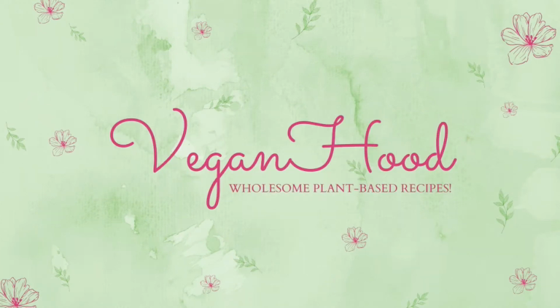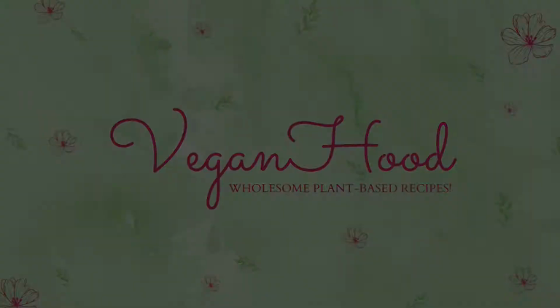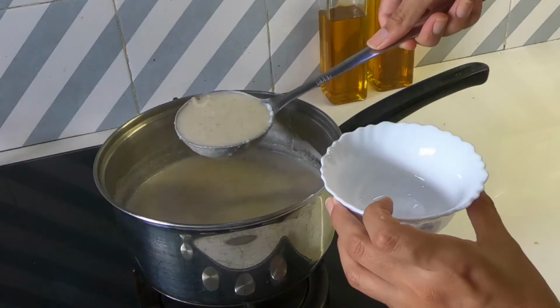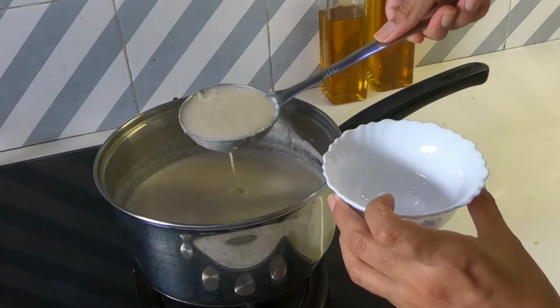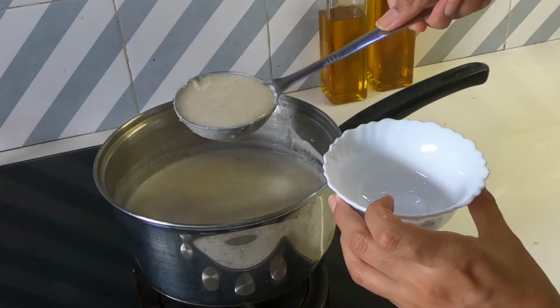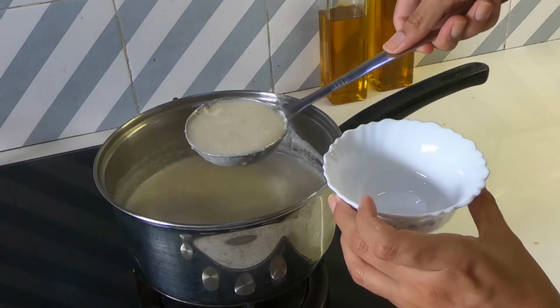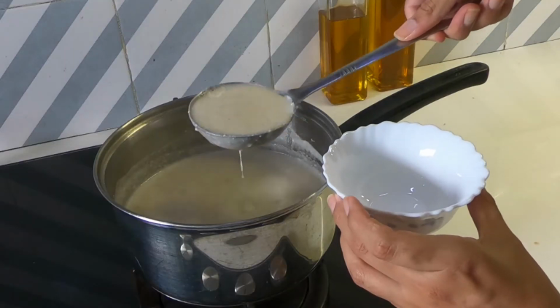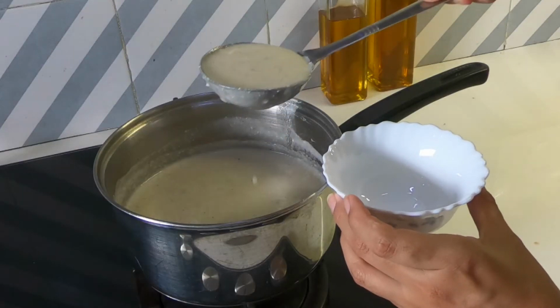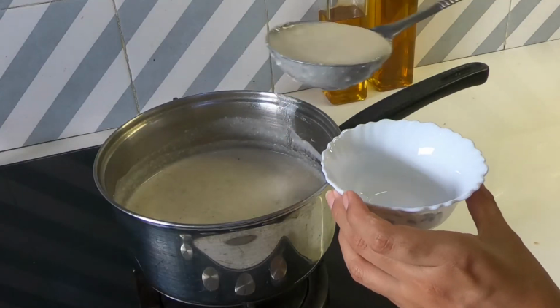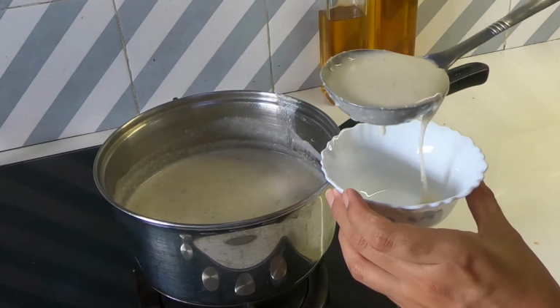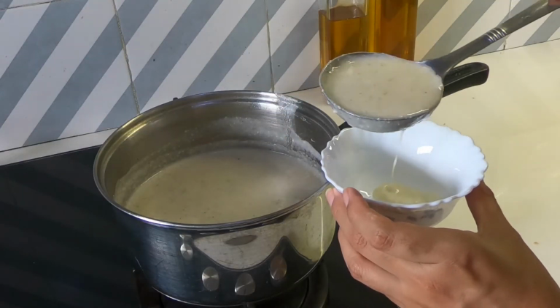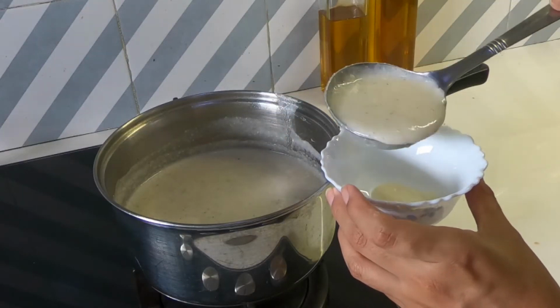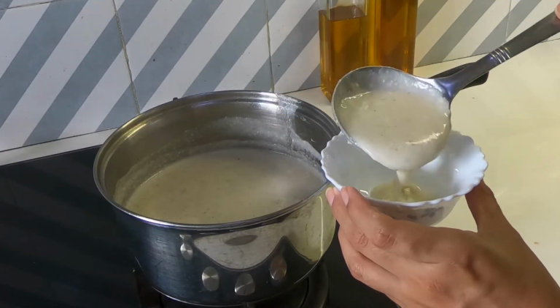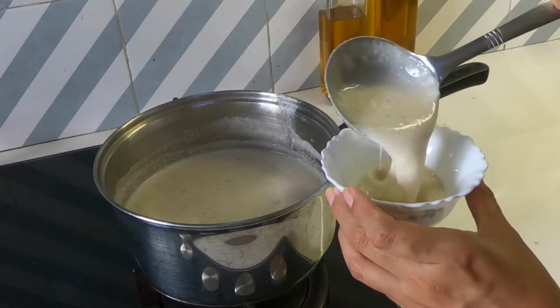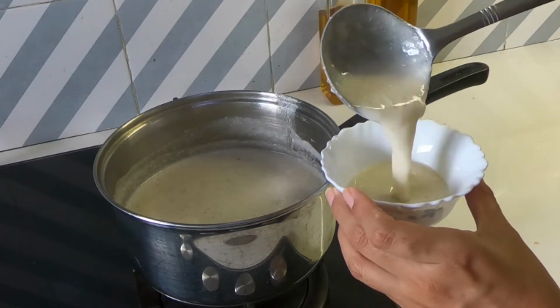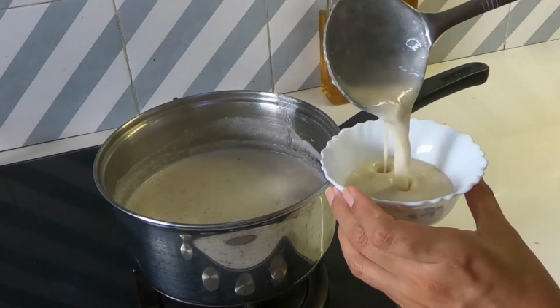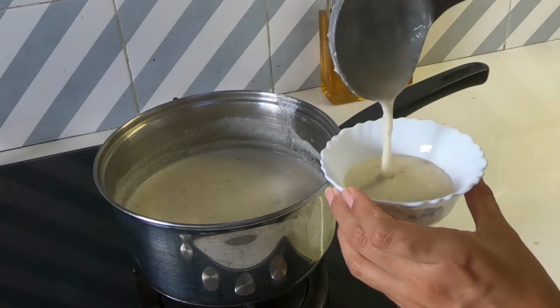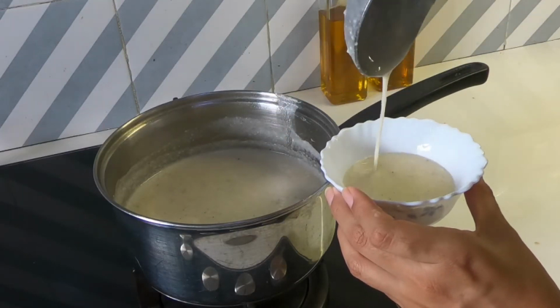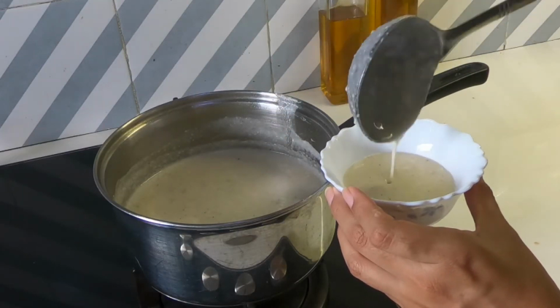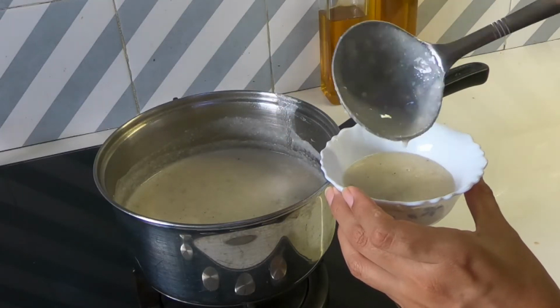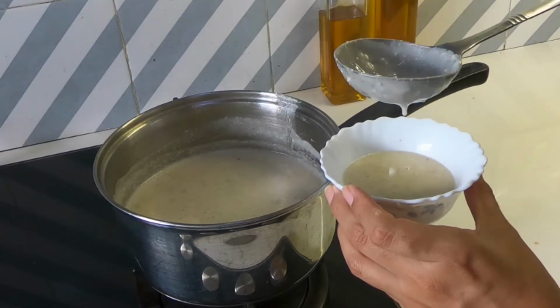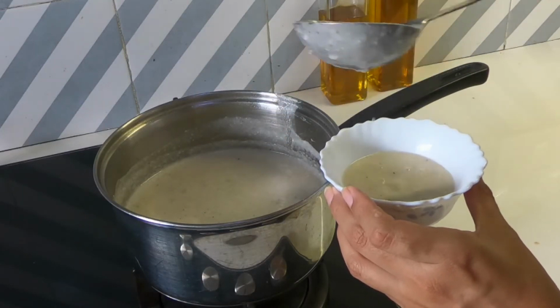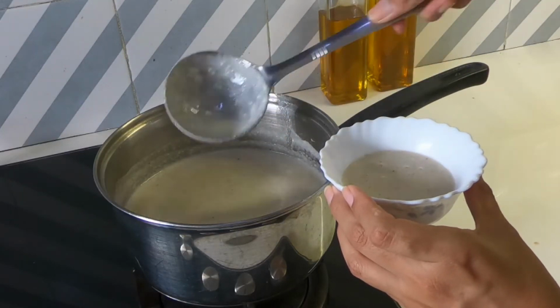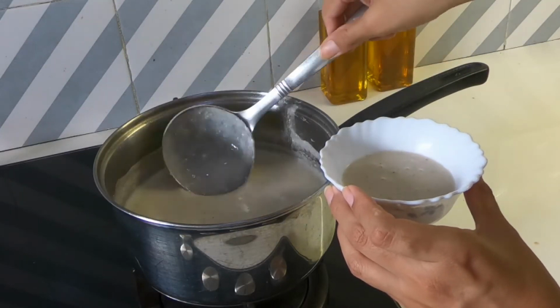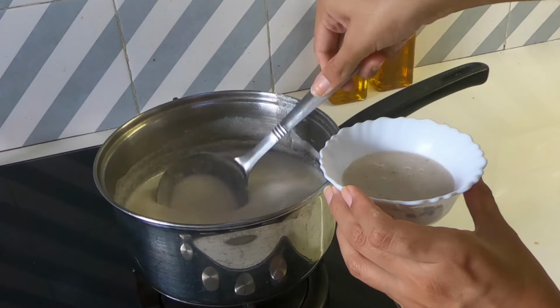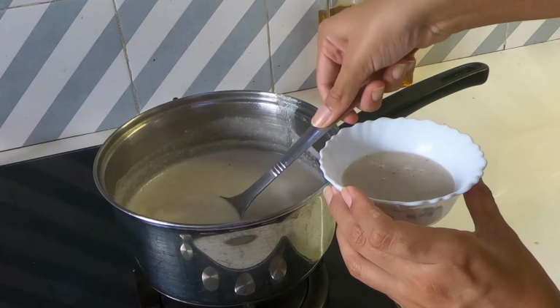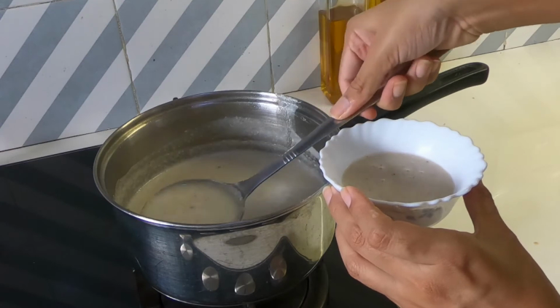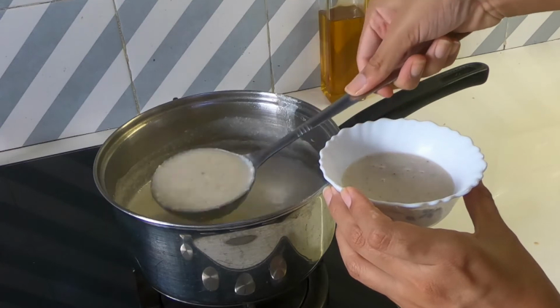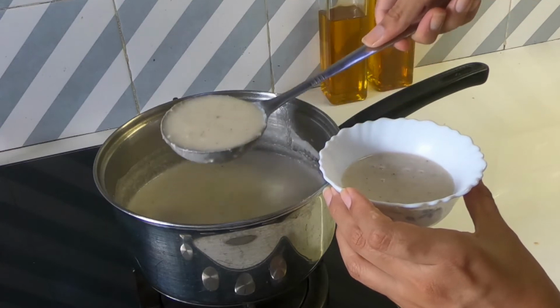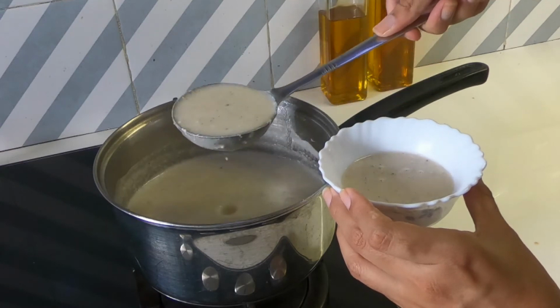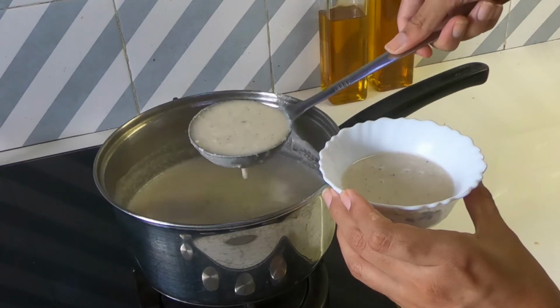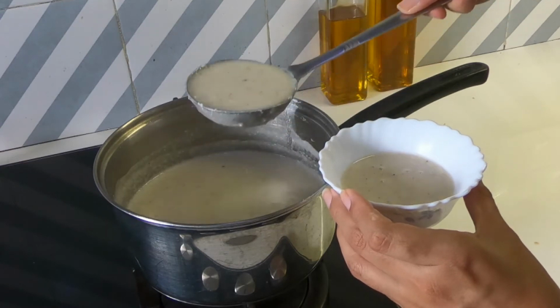Hi guys, welcome back to my channel! Today we're making a creamy almond soup, so without further ado, let's start with the video.